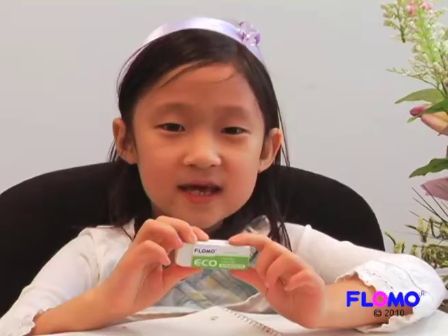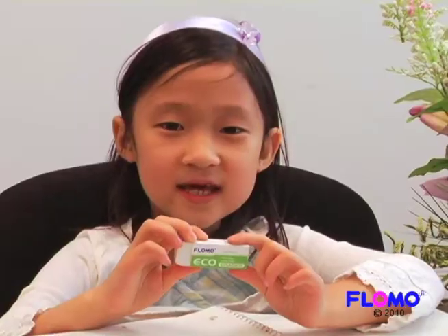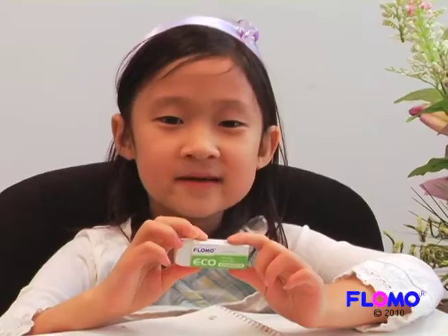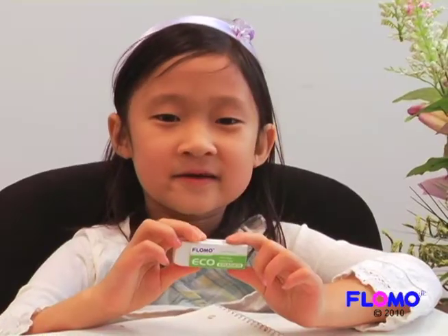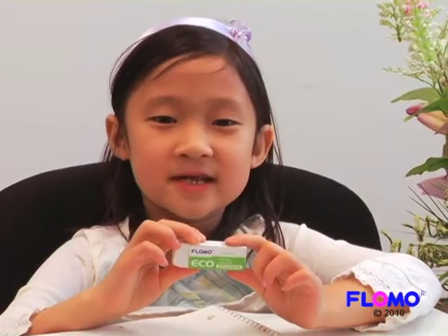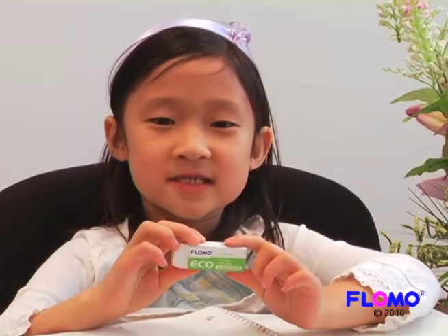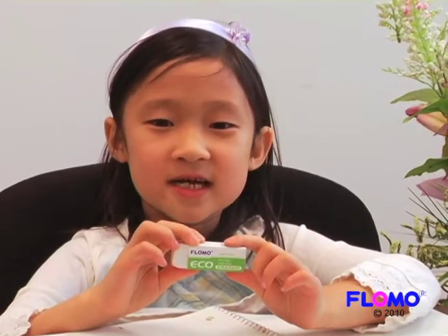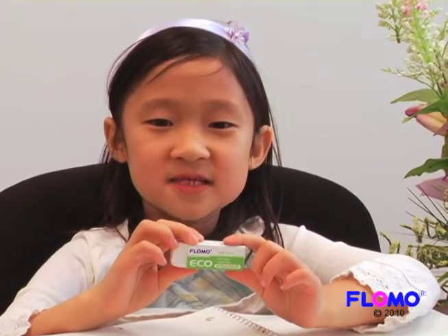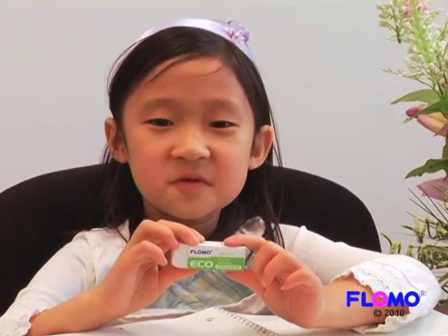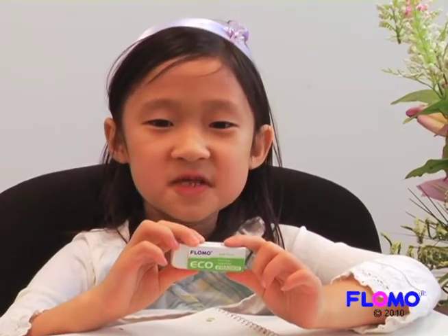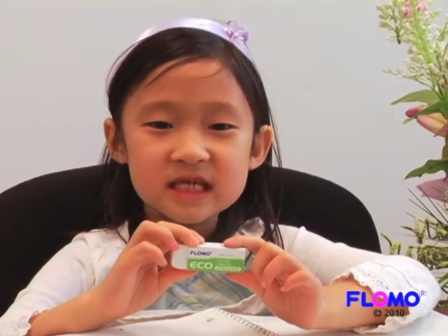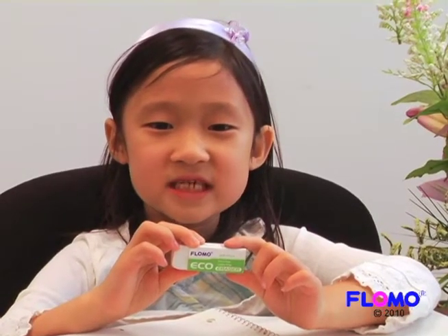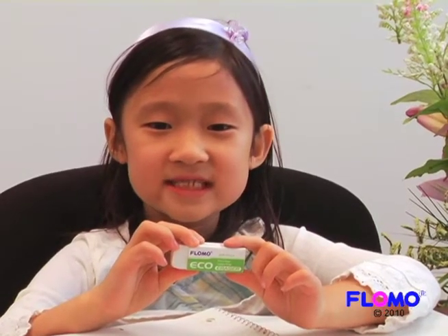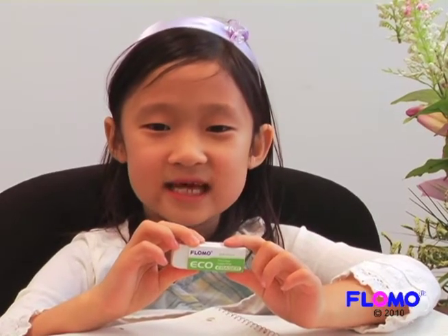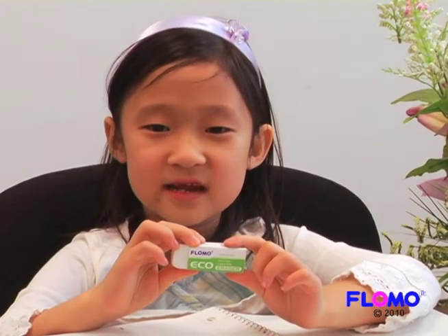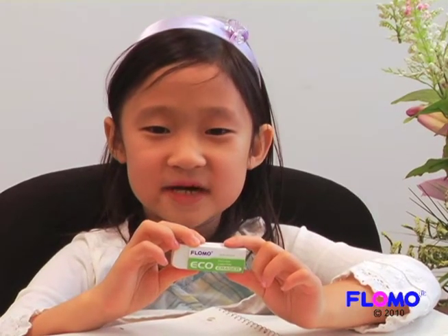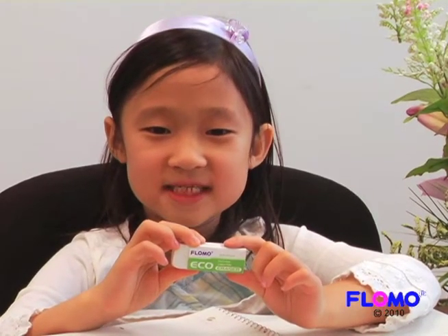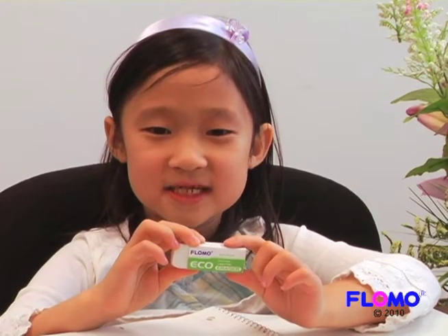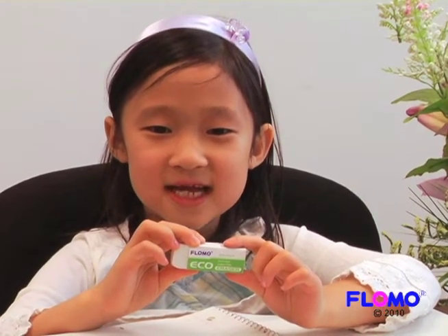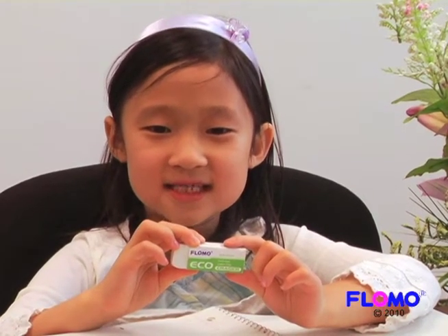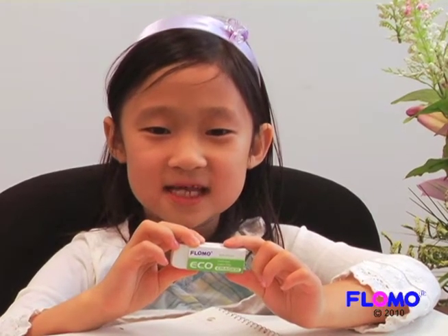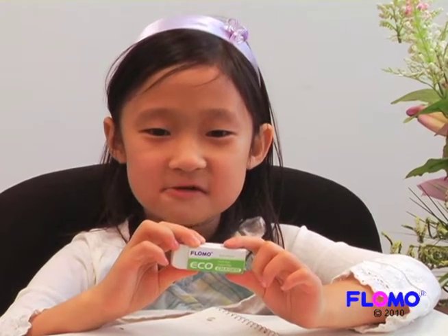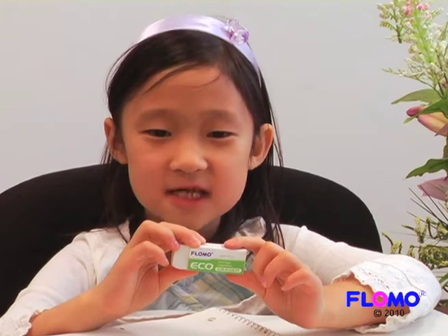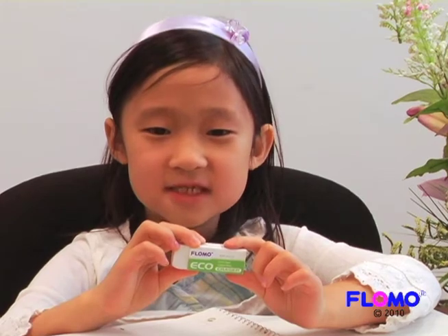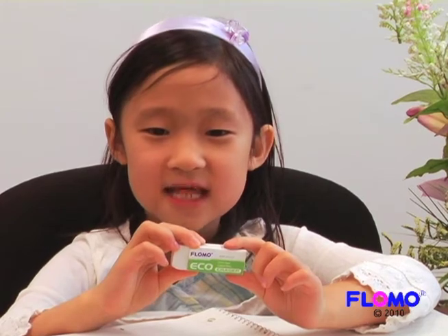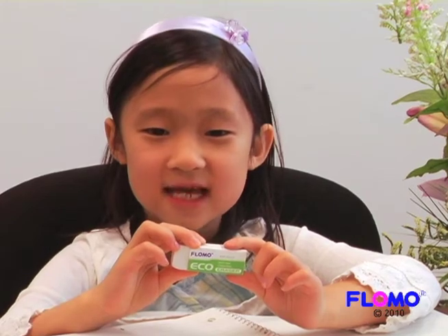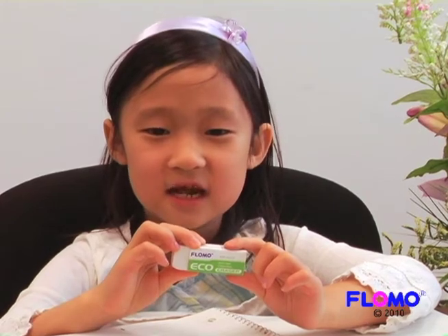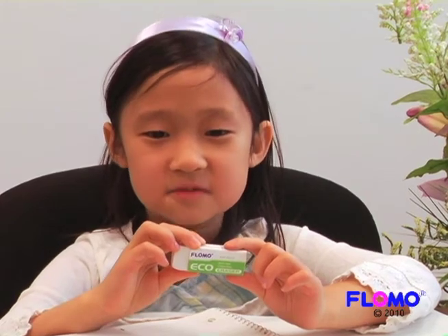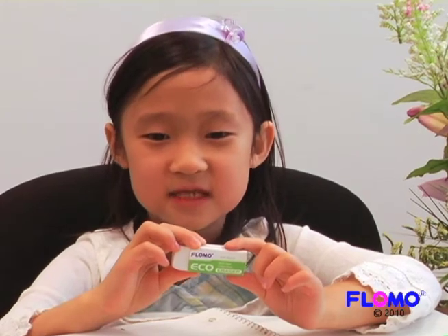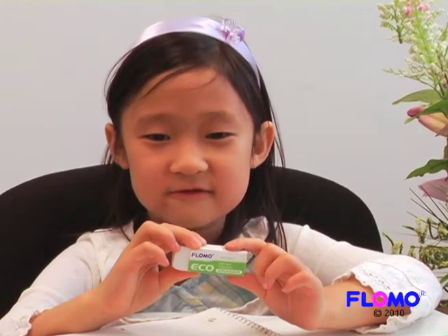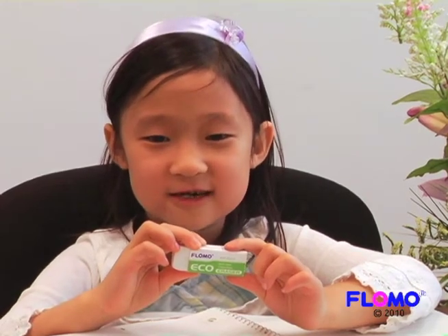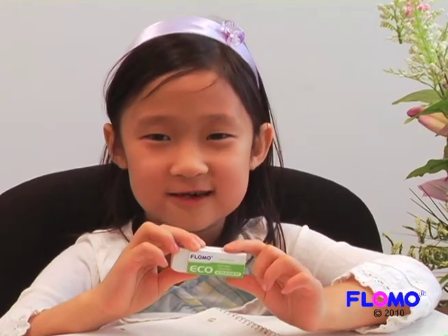Eco Eraser — it's more than just an eraser. It's an eraser that can help save the earth.